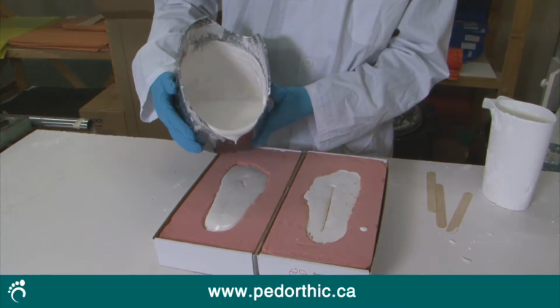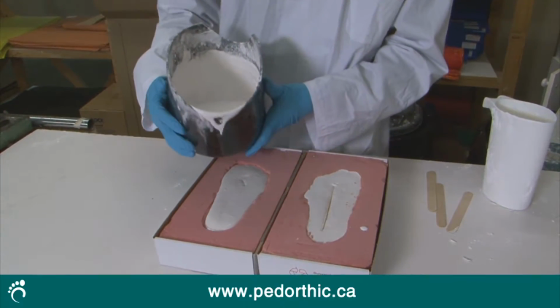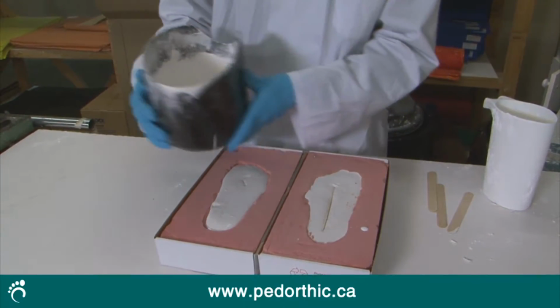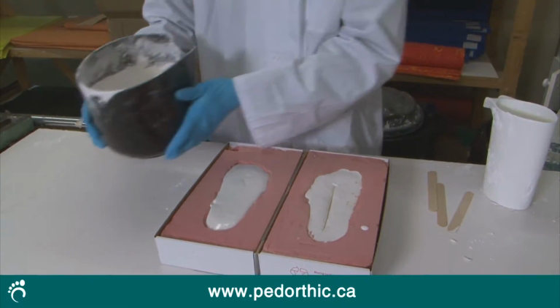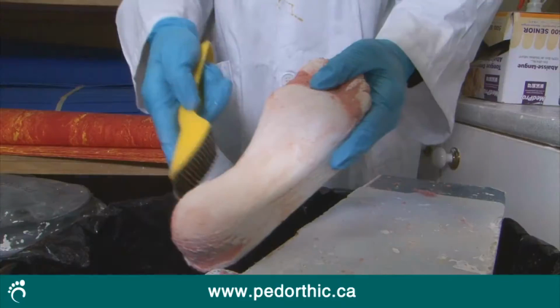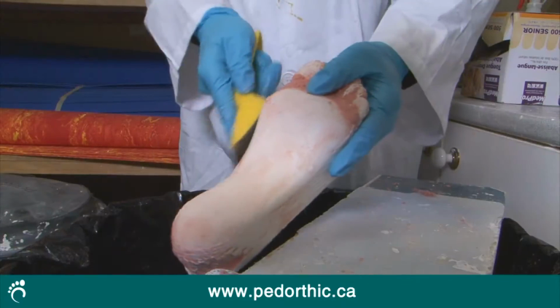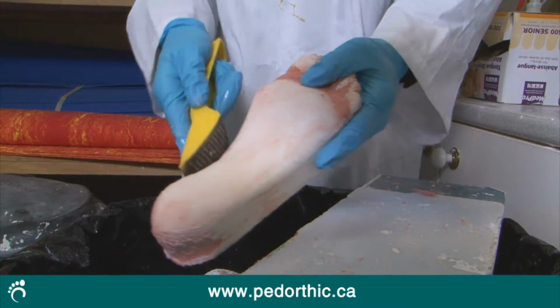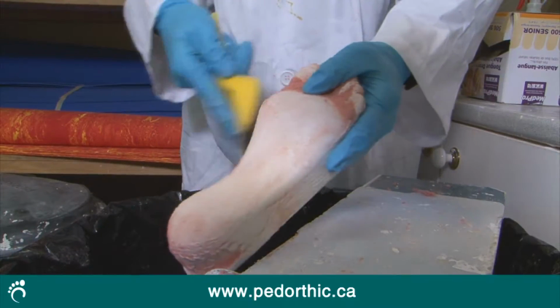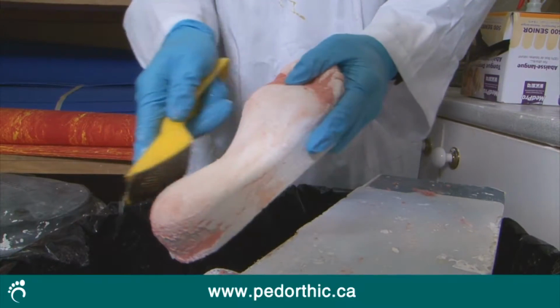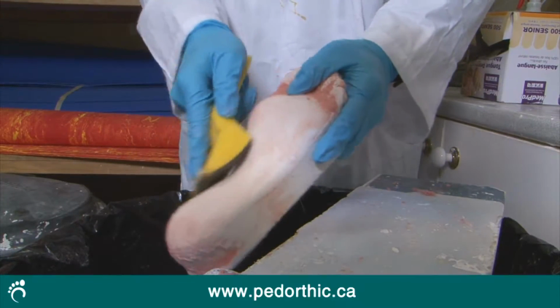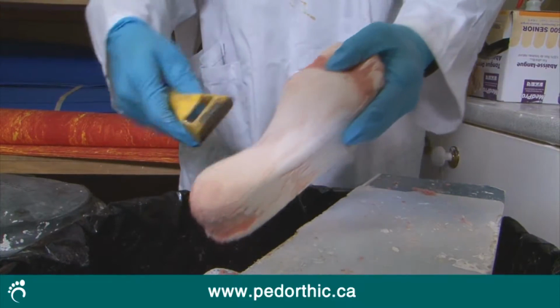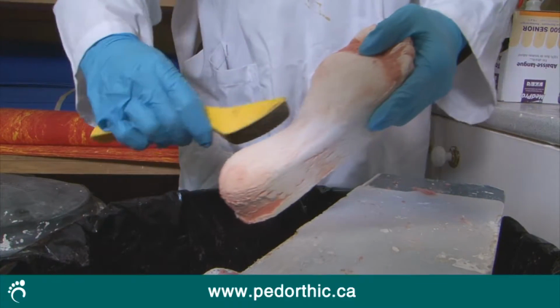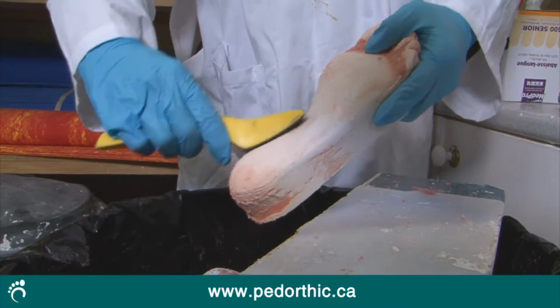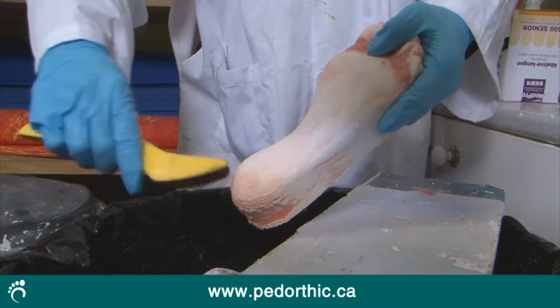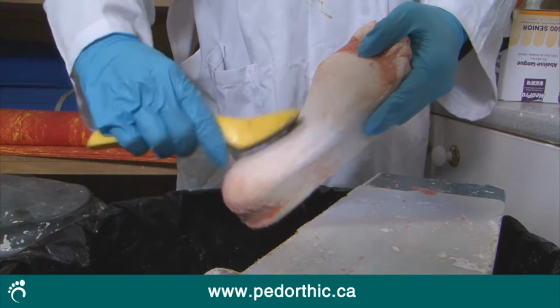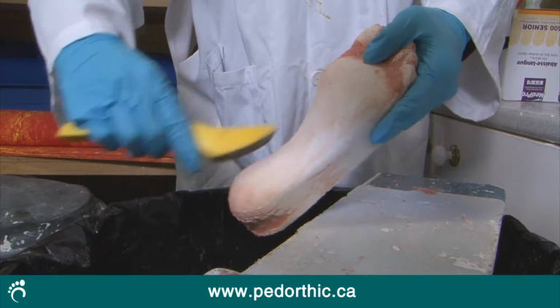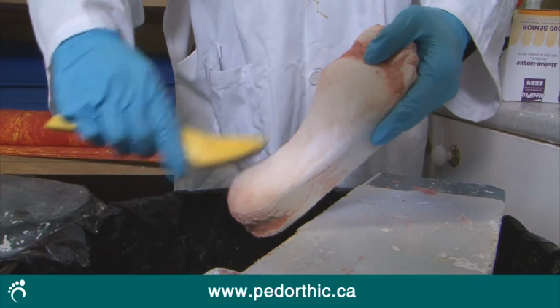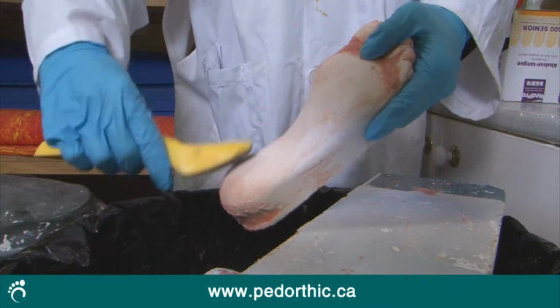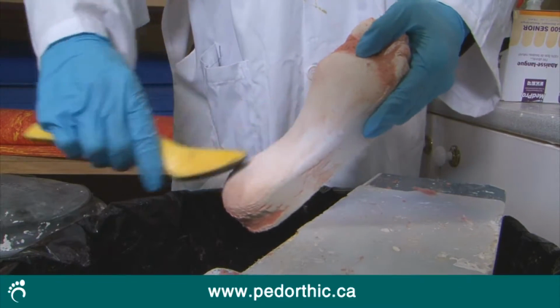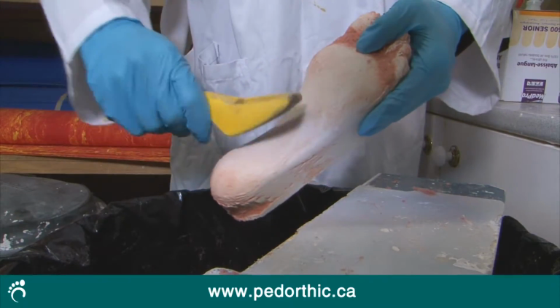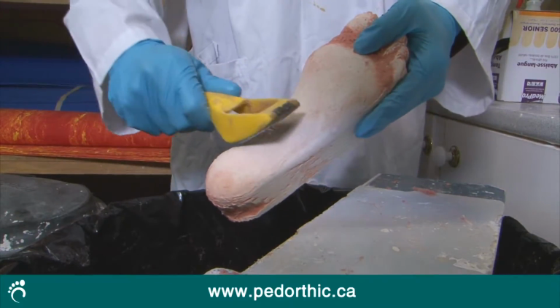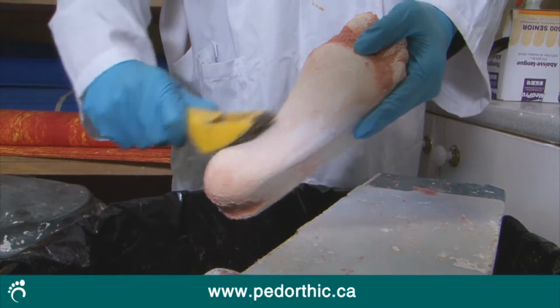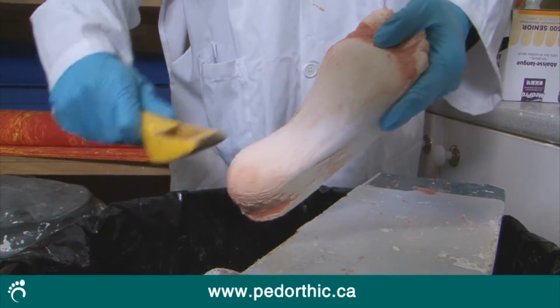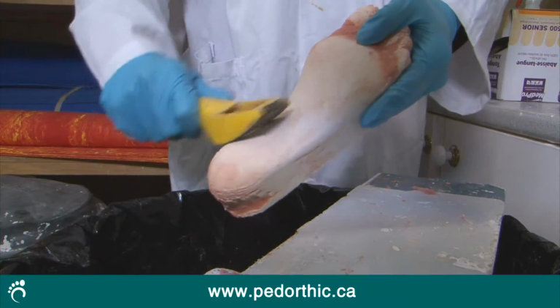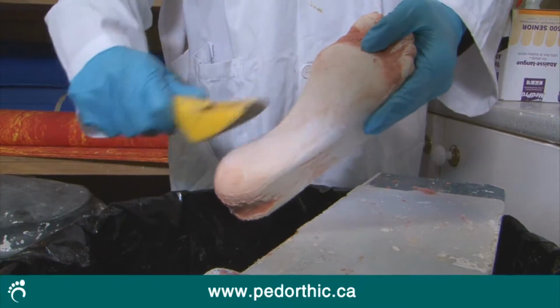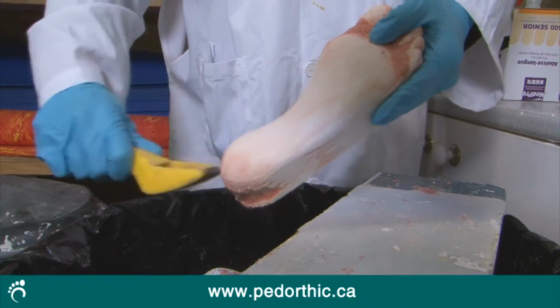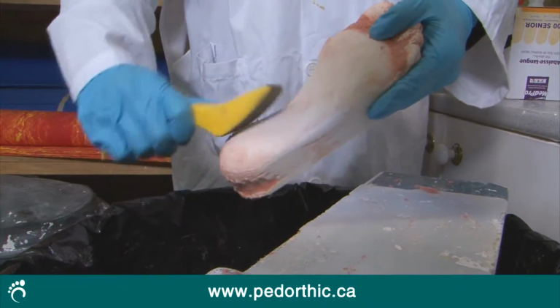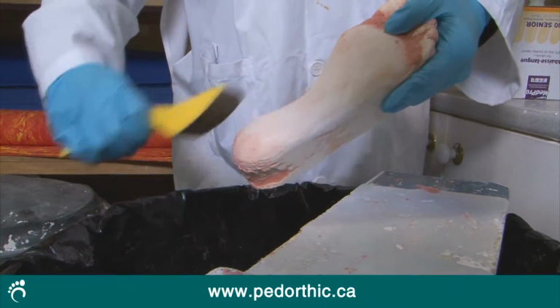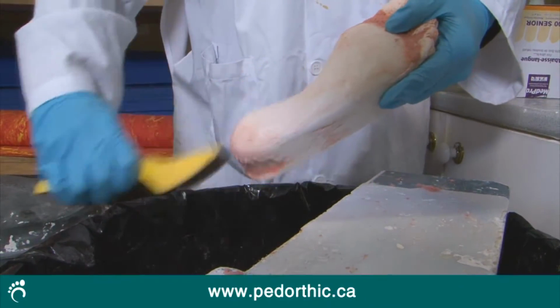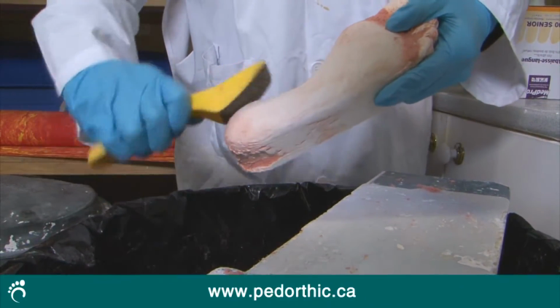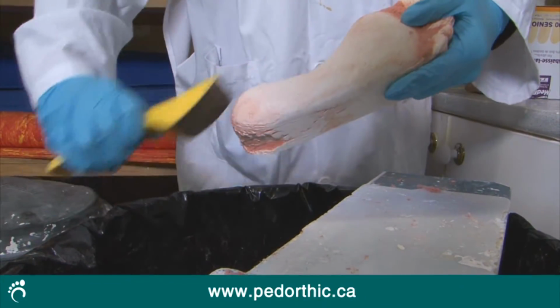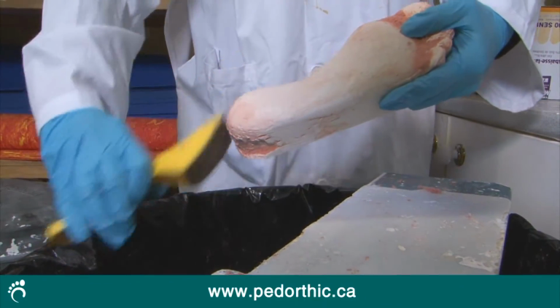After the model has been made, the pedorthist carefully smooths it or adds additional material to its shape so the orthotic will hold your foot in the best possible position.